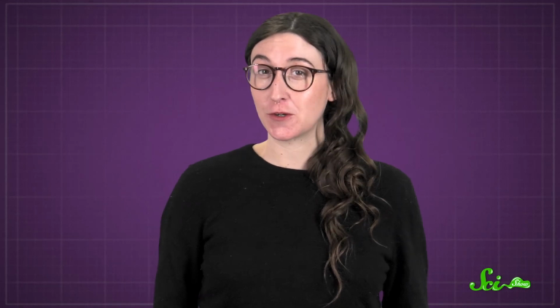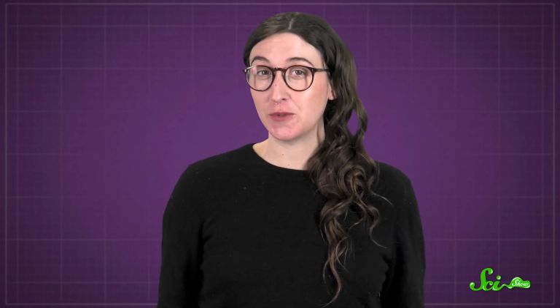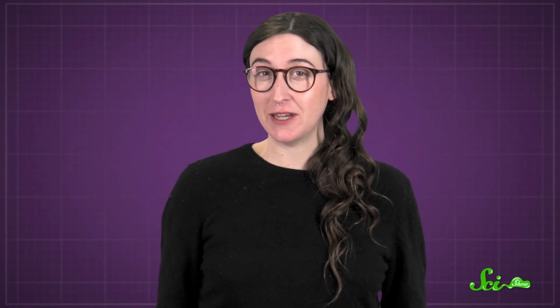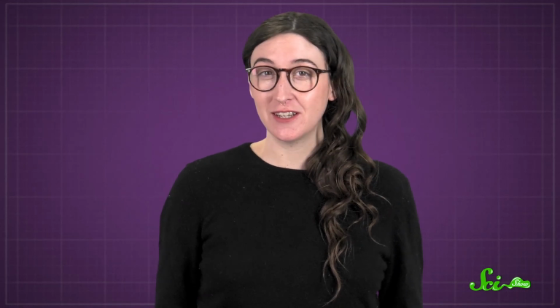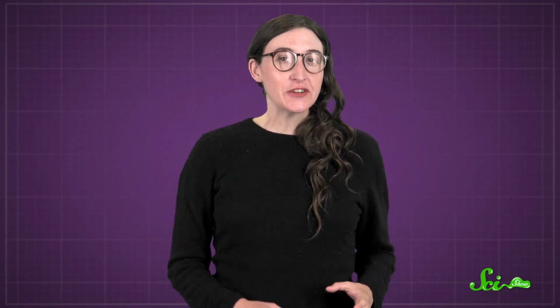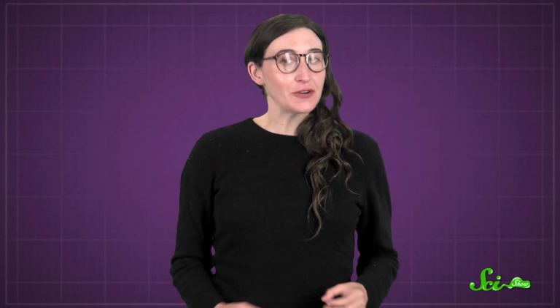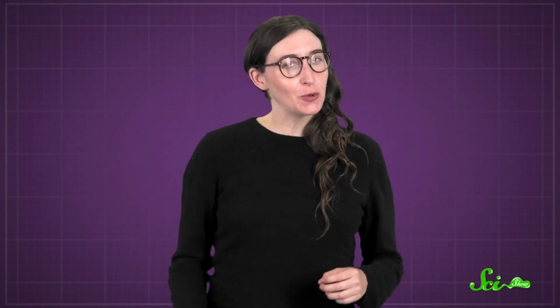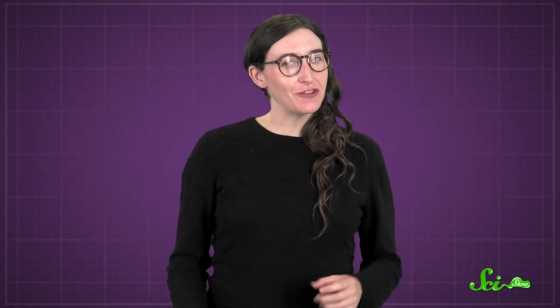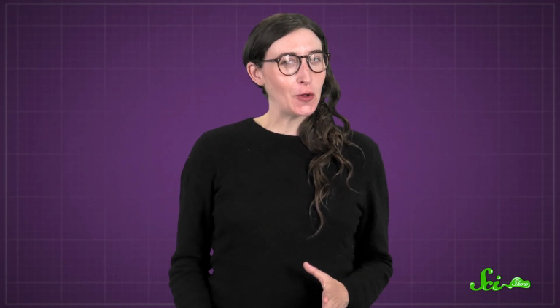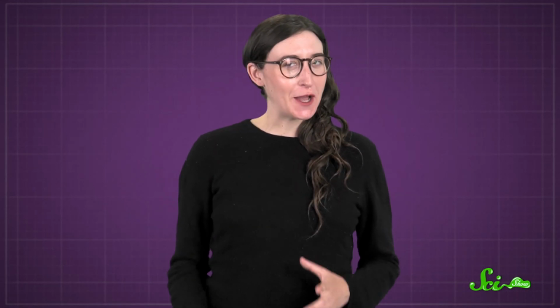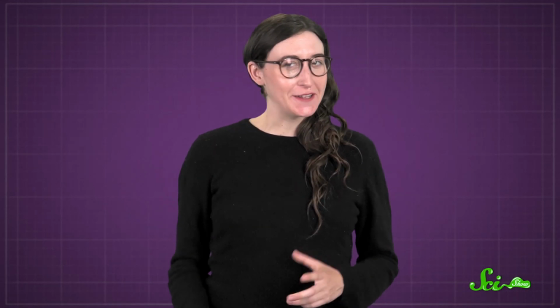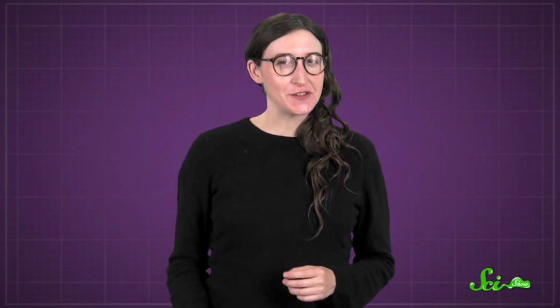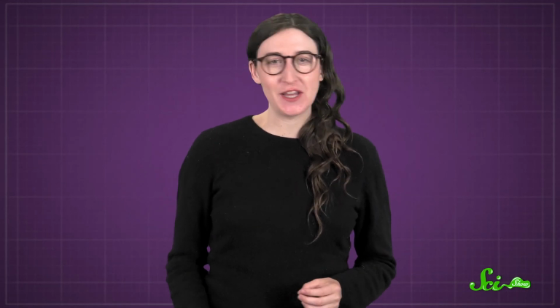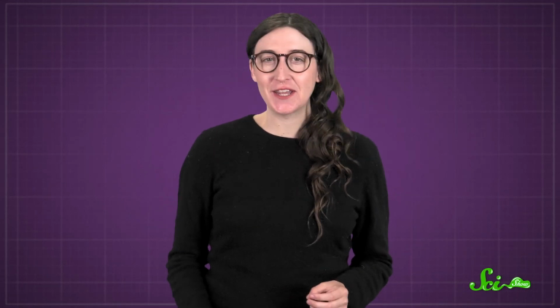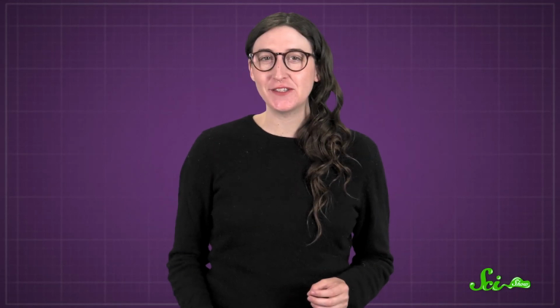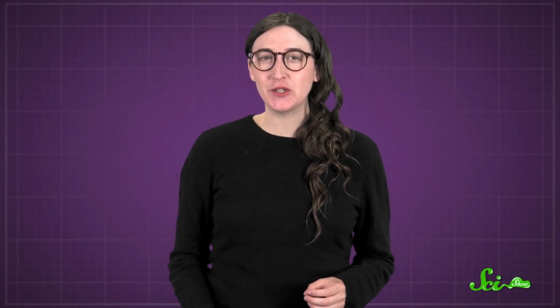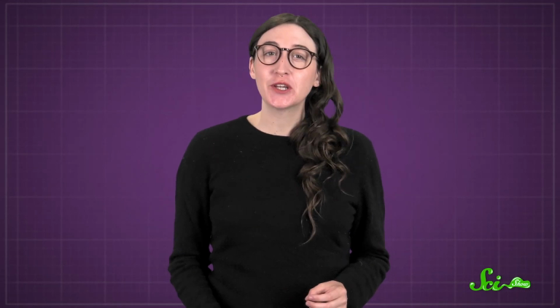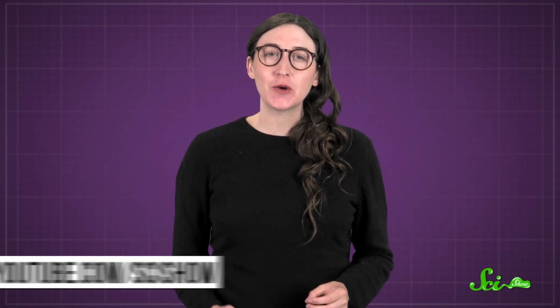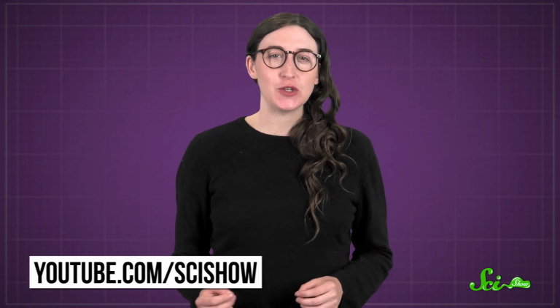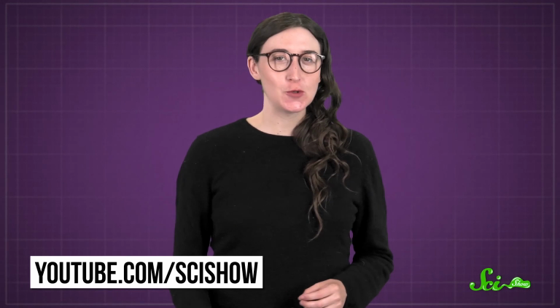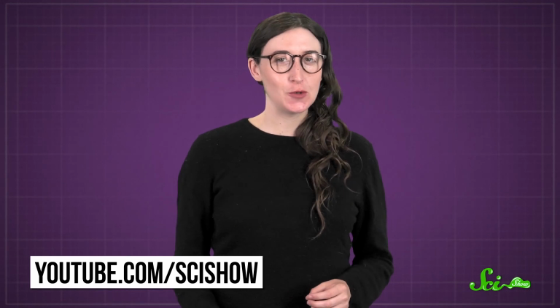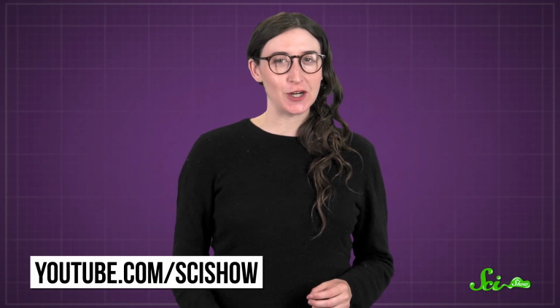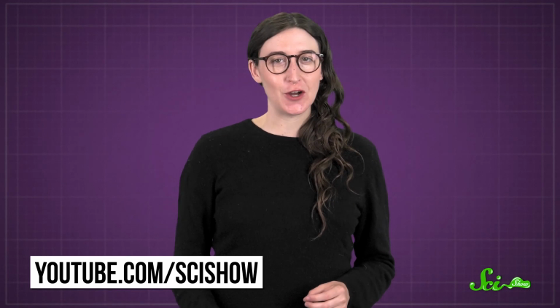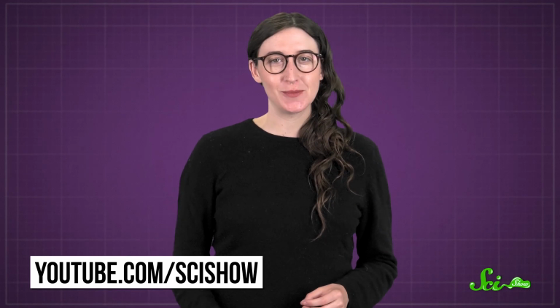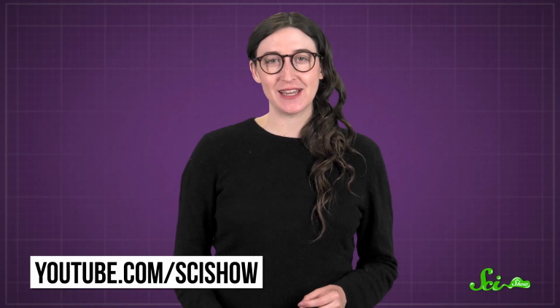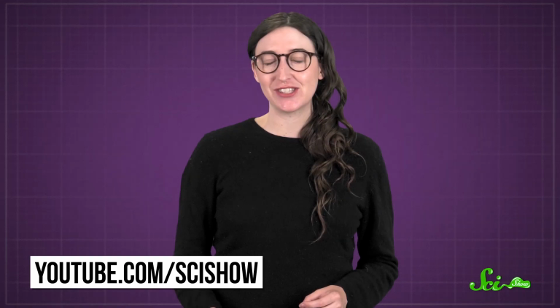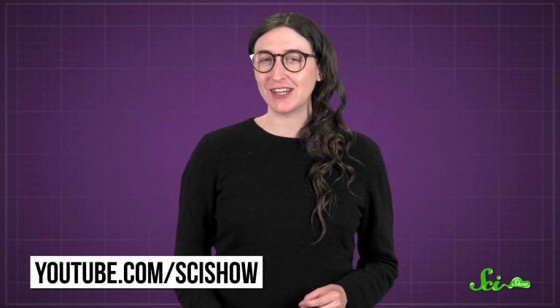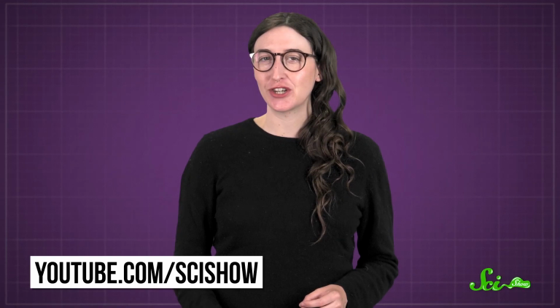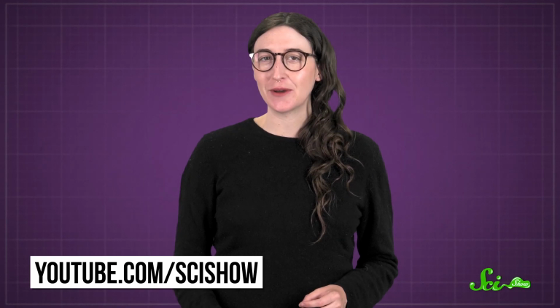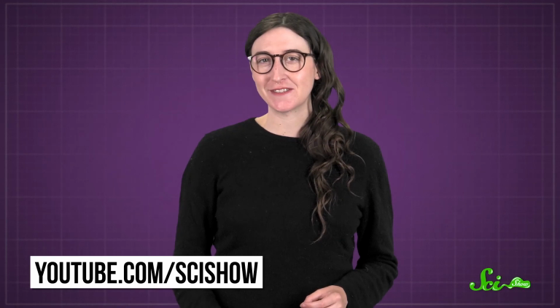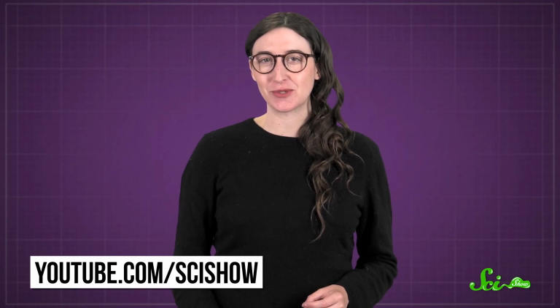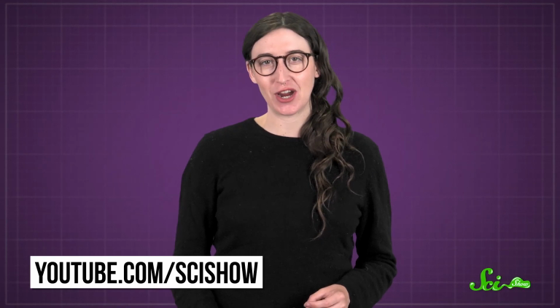And for more of all kinds of science, you can go to youtube.com/scishow and subscribe.